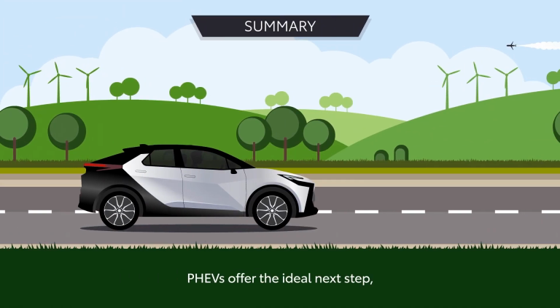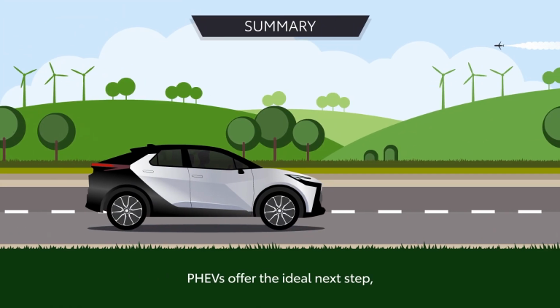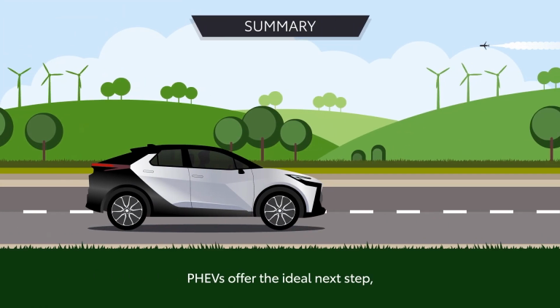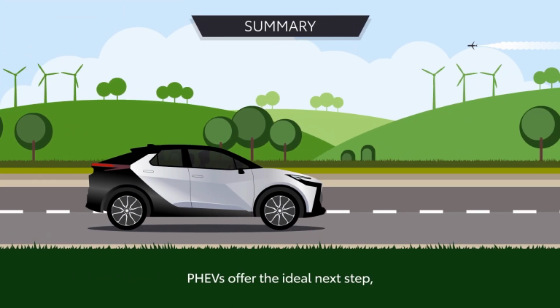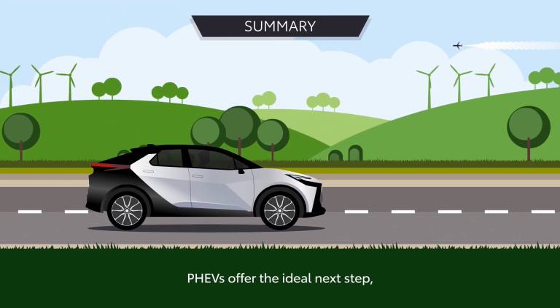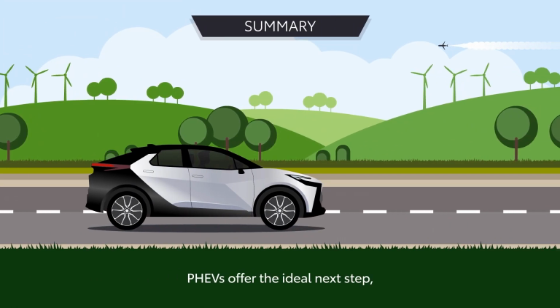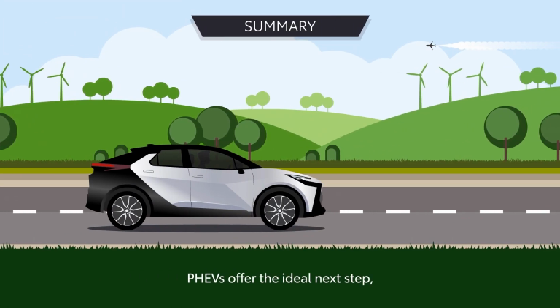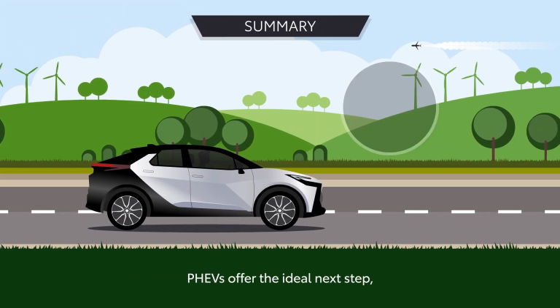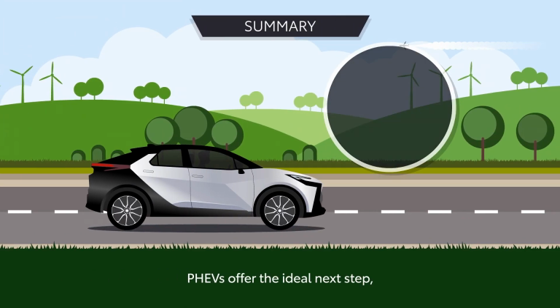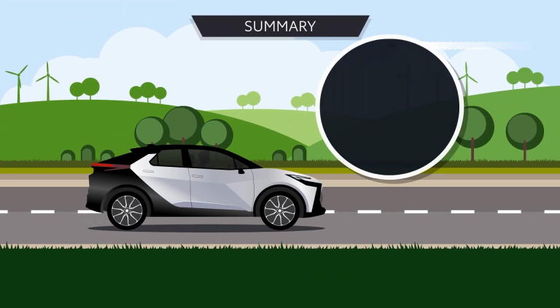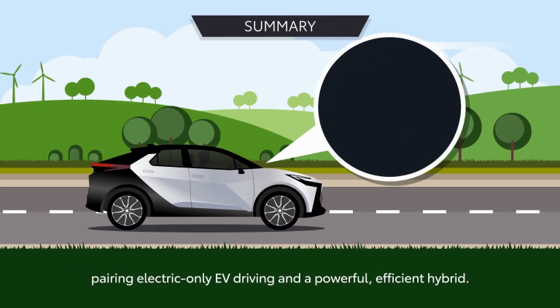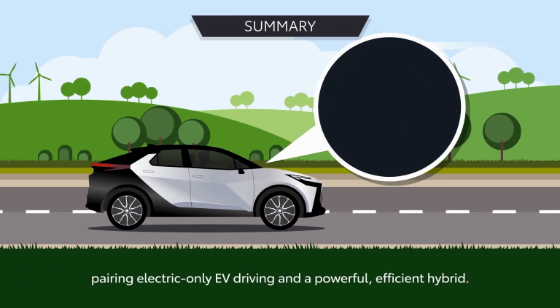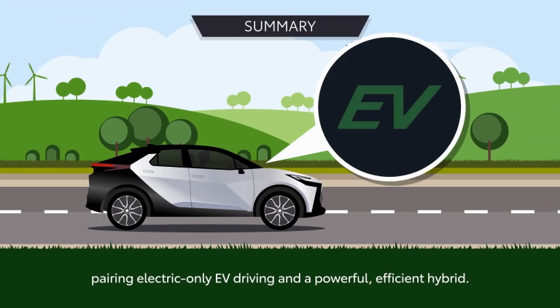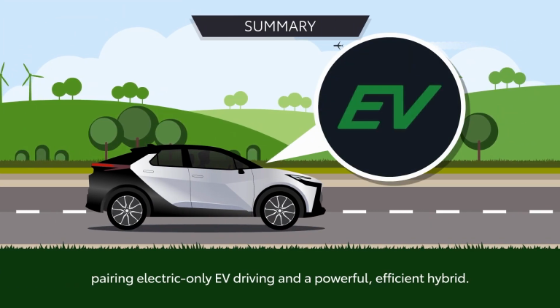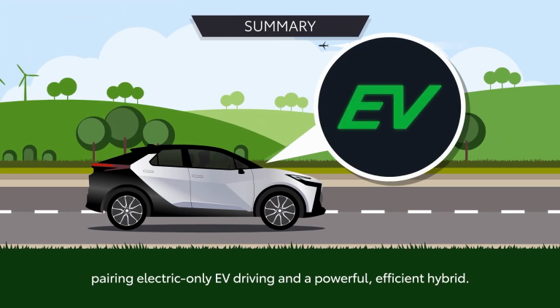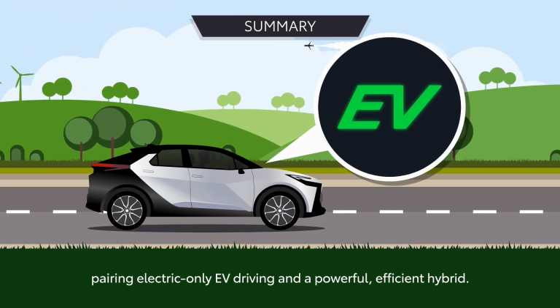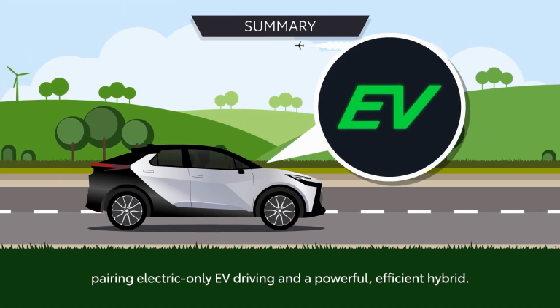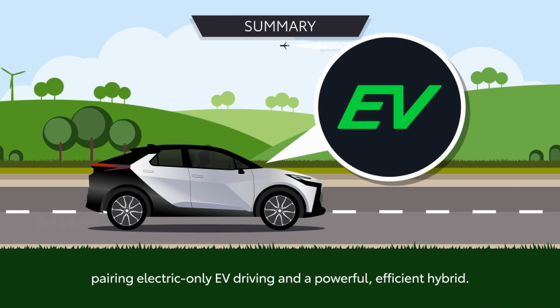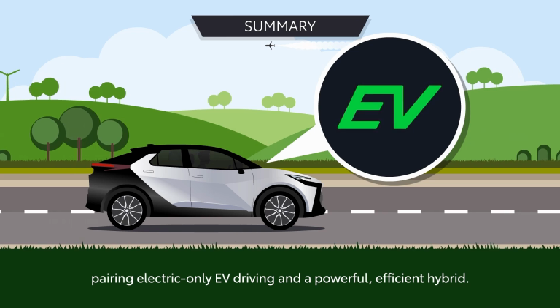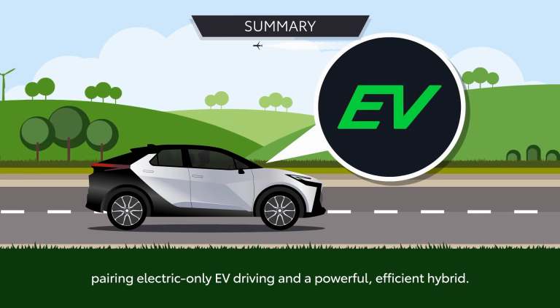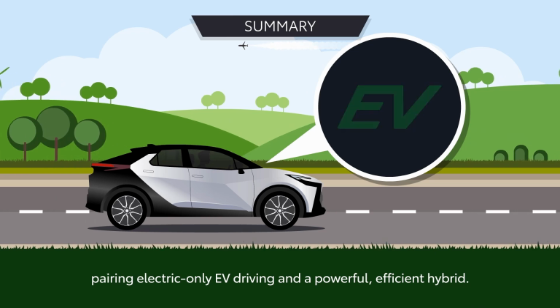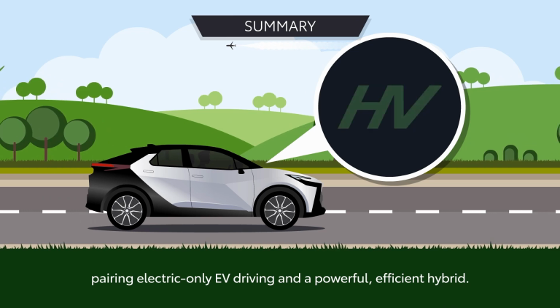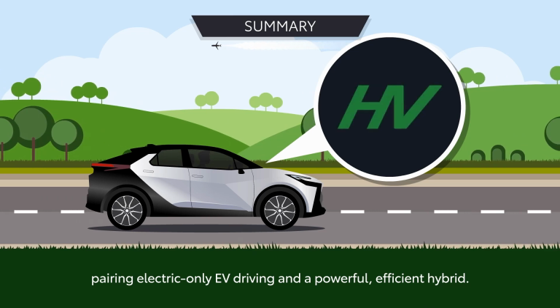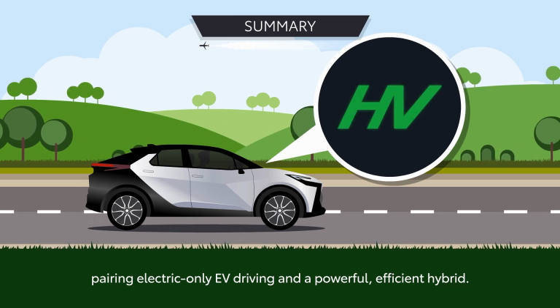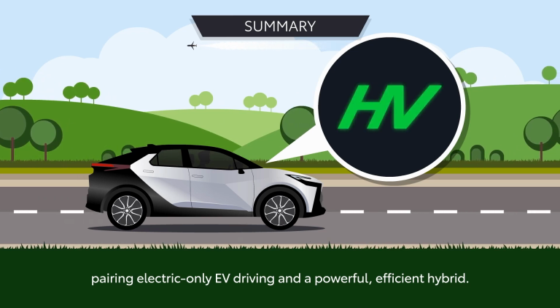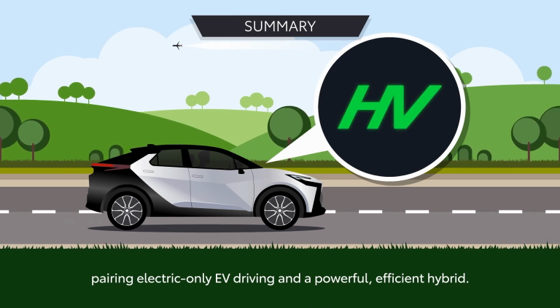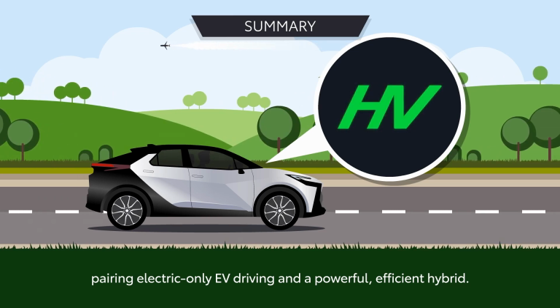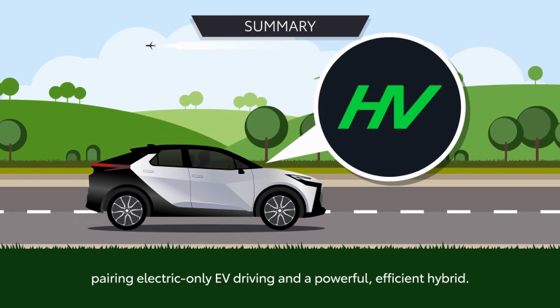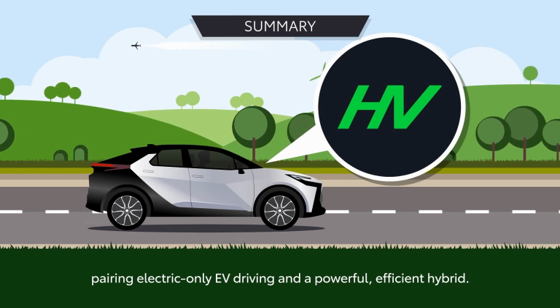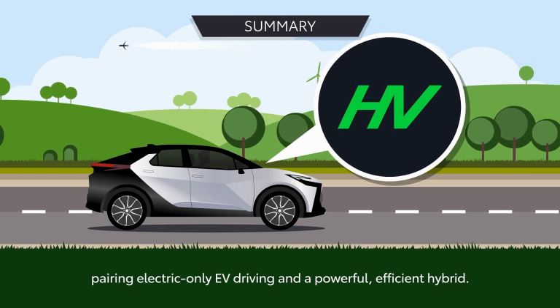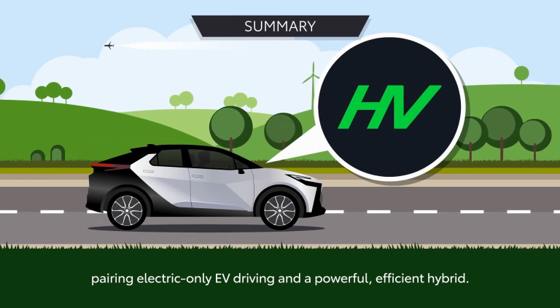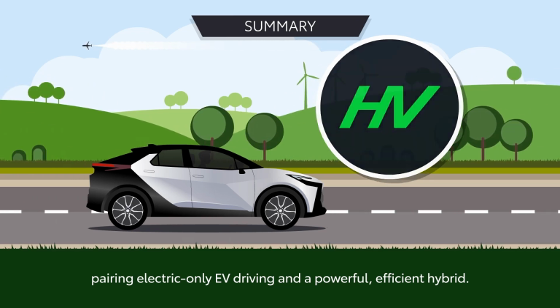PHEVs offer the ideal next step, pairing electric-only EV driving and a powerful, efficient hybrid.